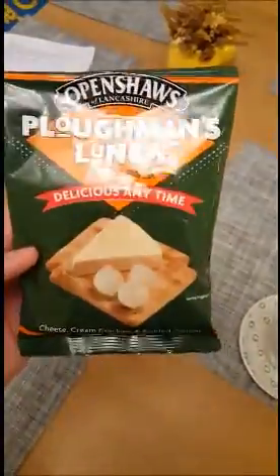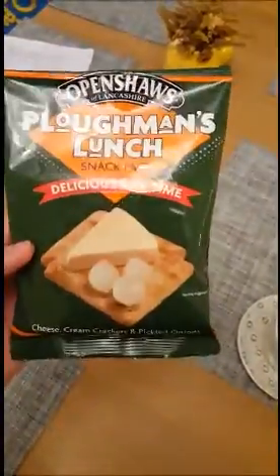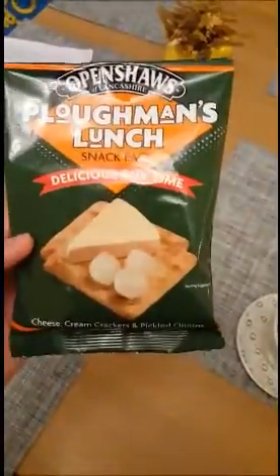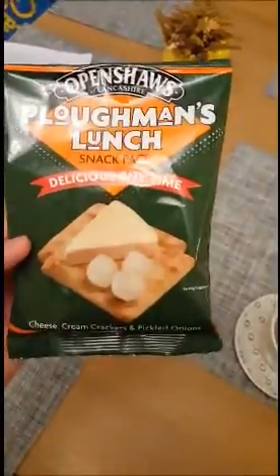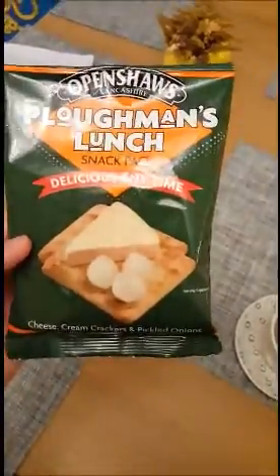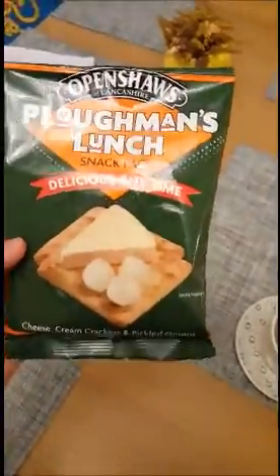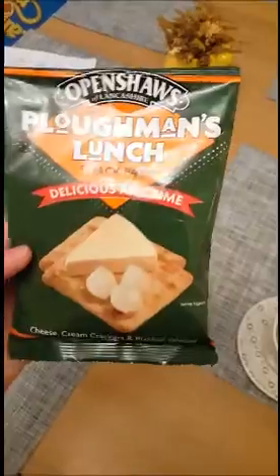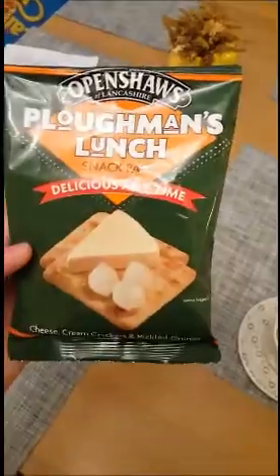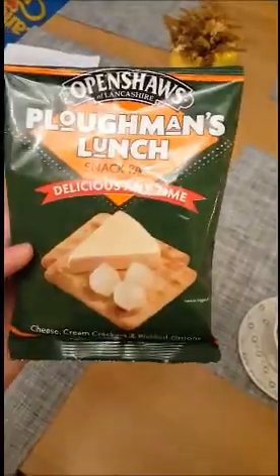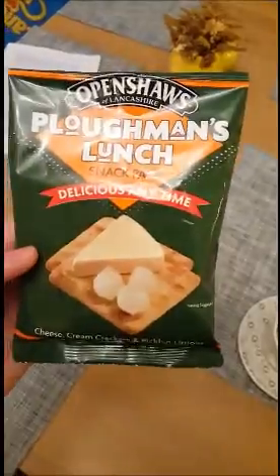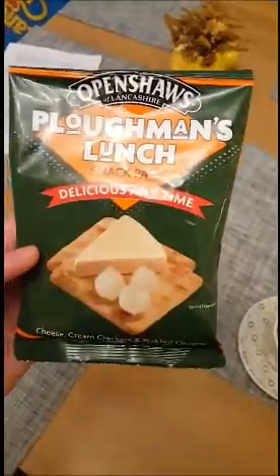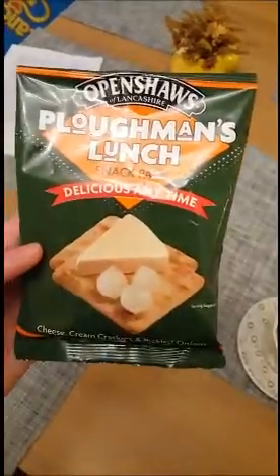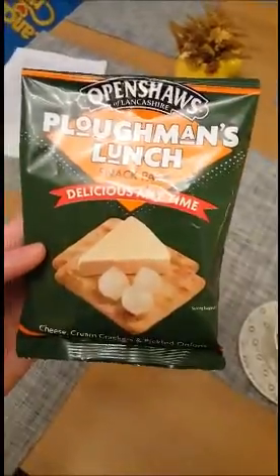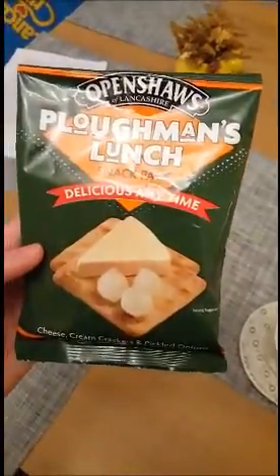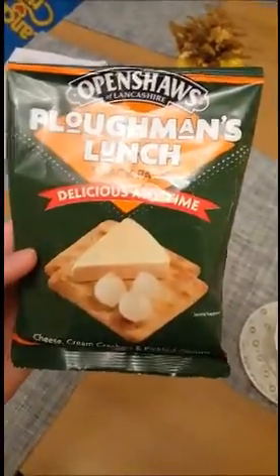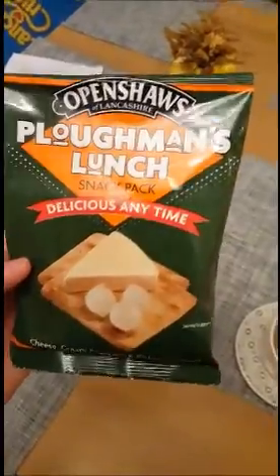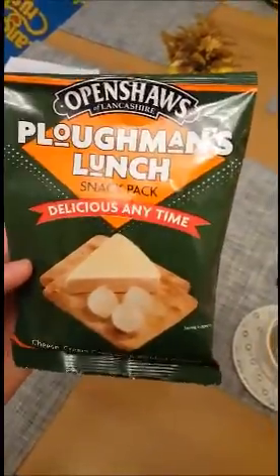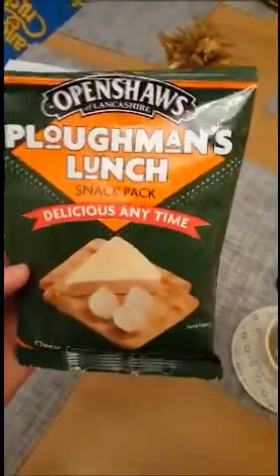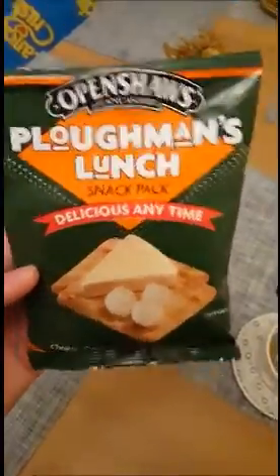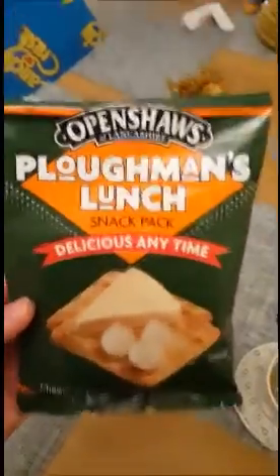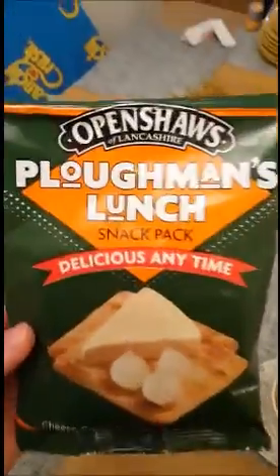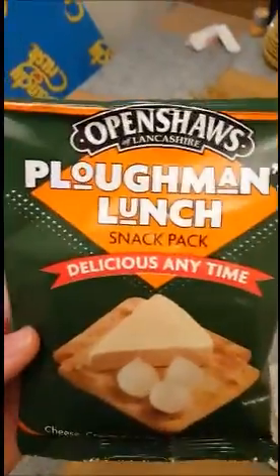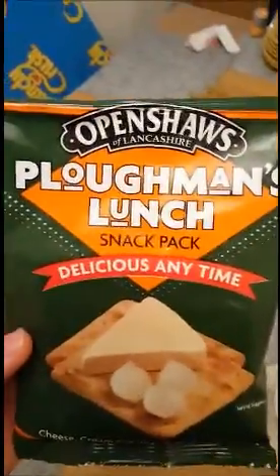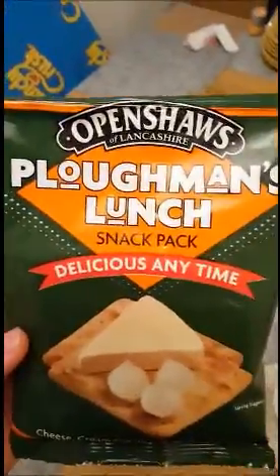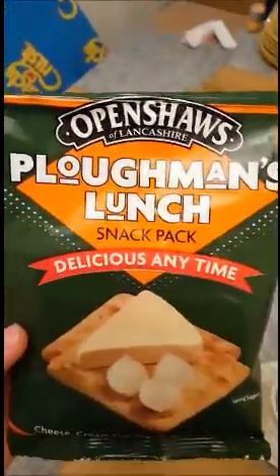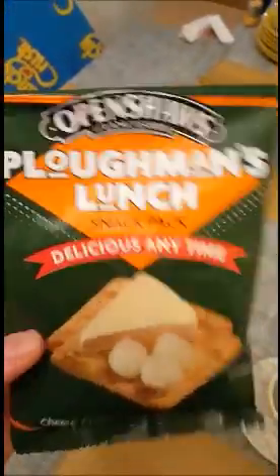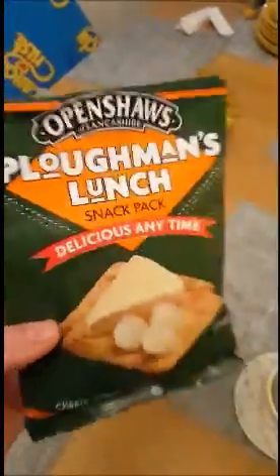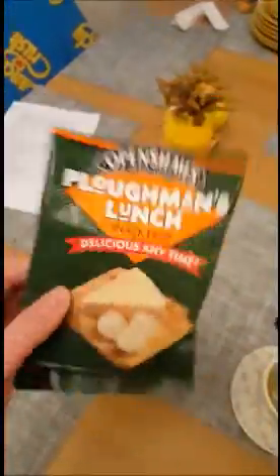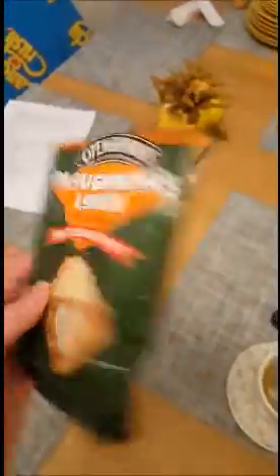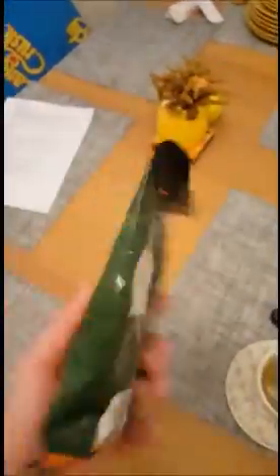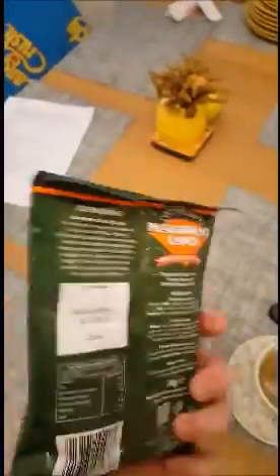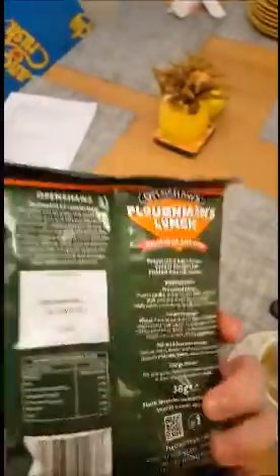It's a bit of cheese, some pickled onions, and some crackers. Delicious any time. I can tell you that for sure they are.